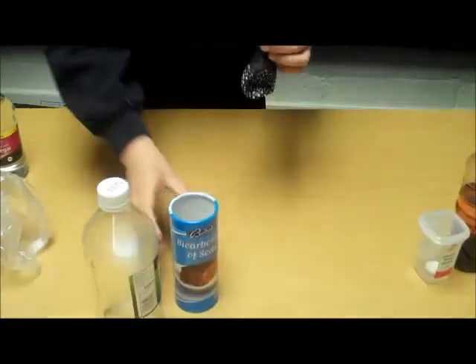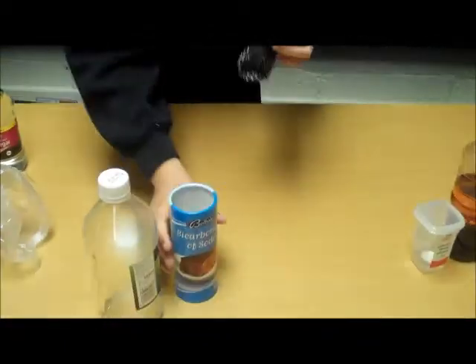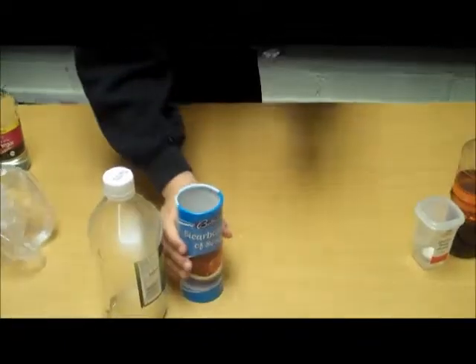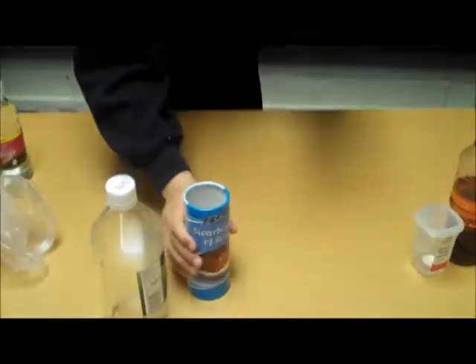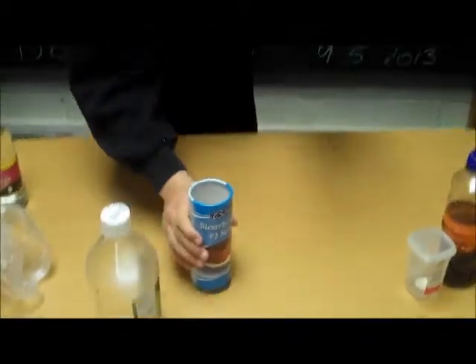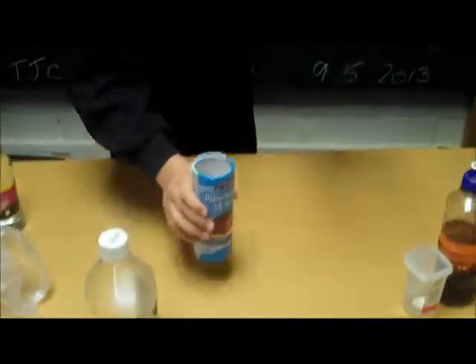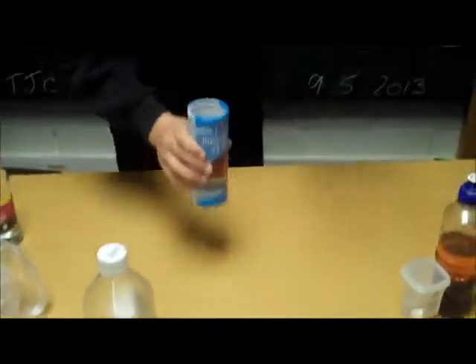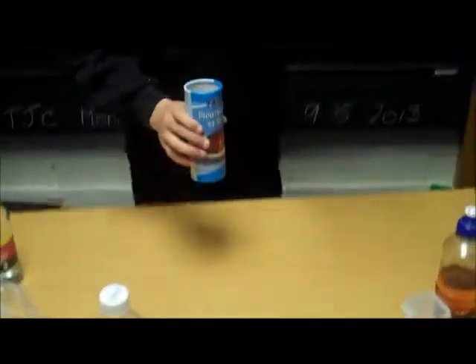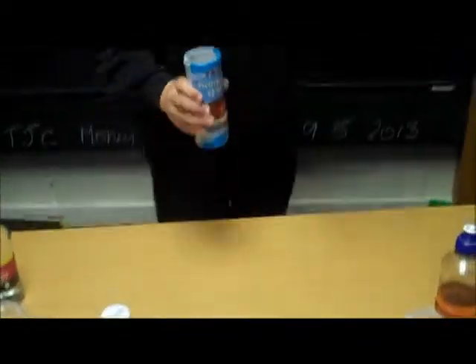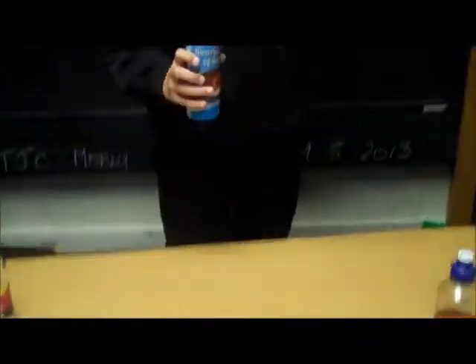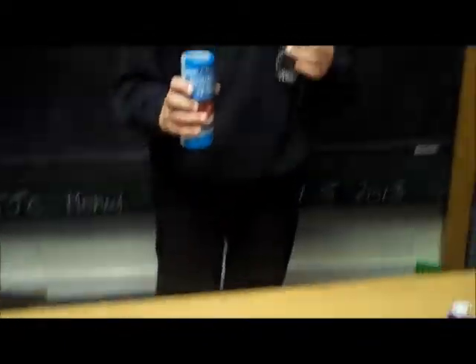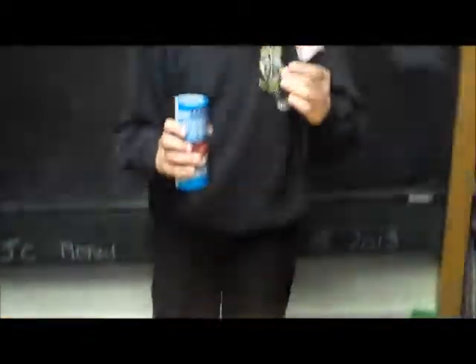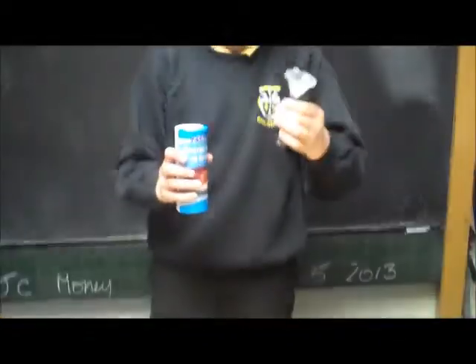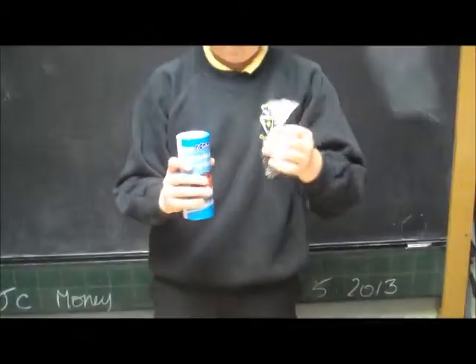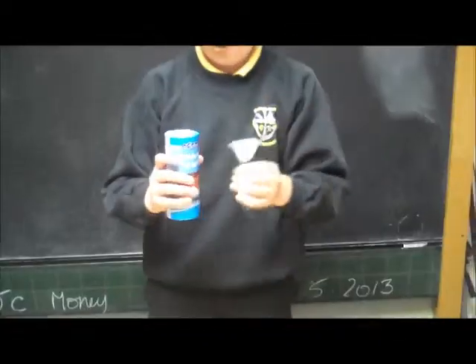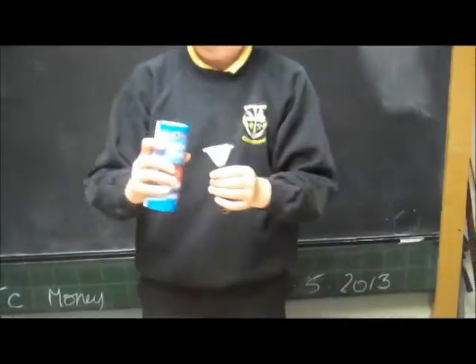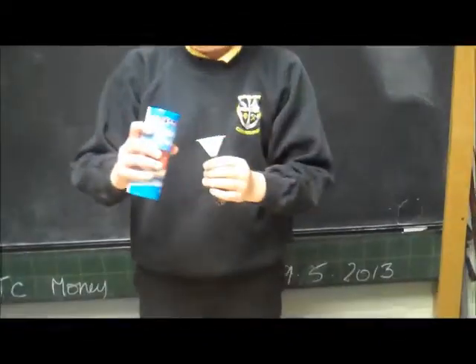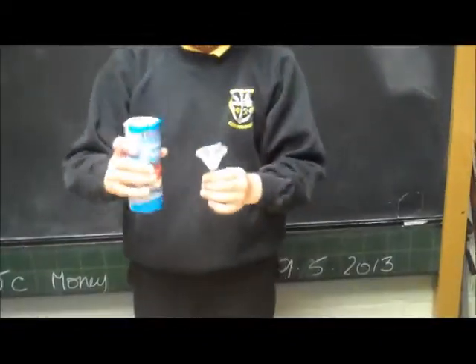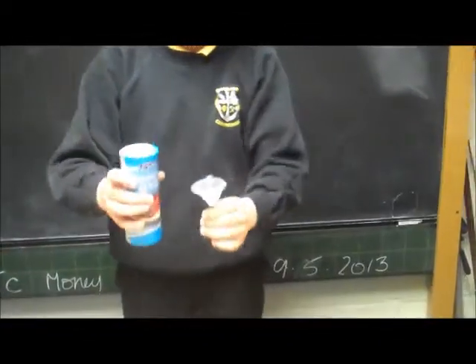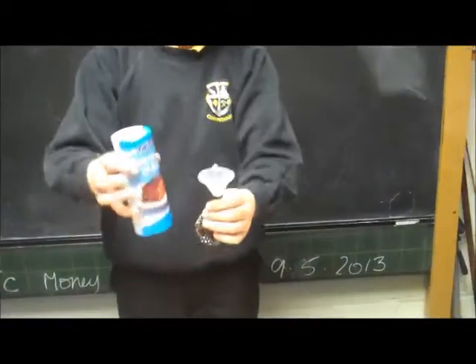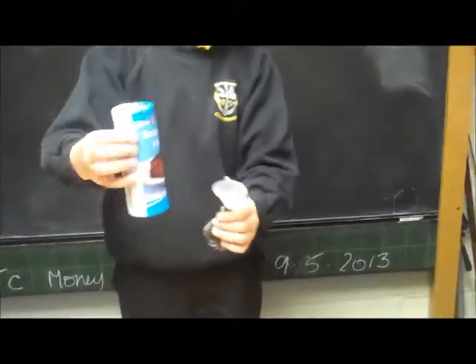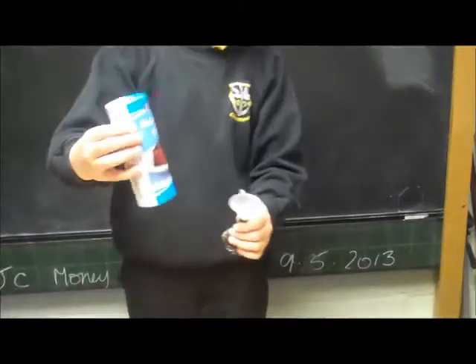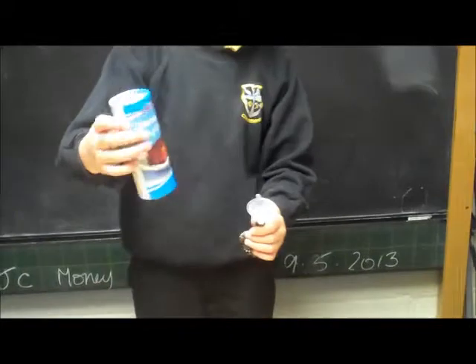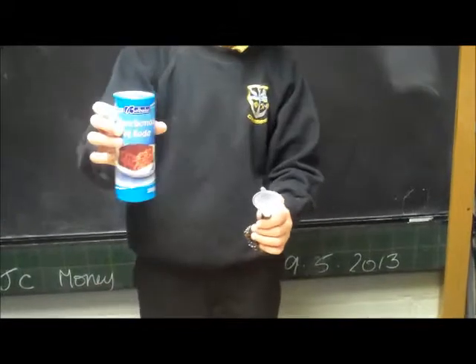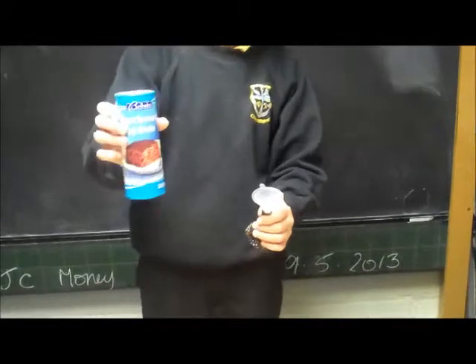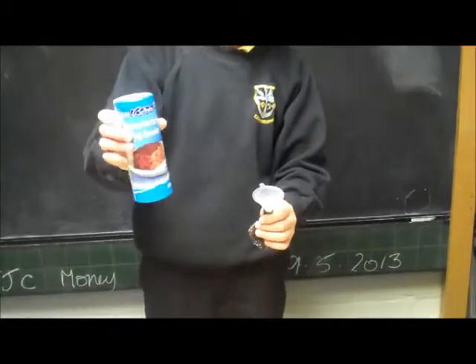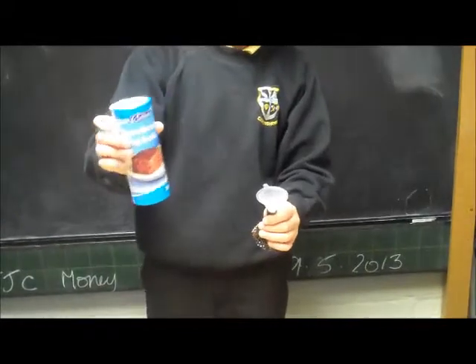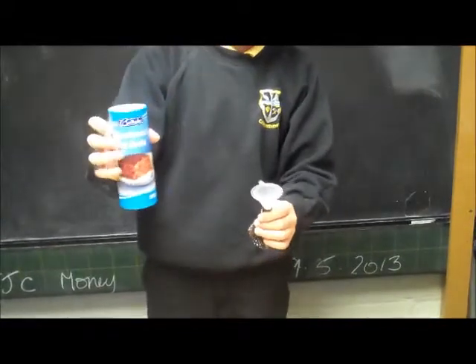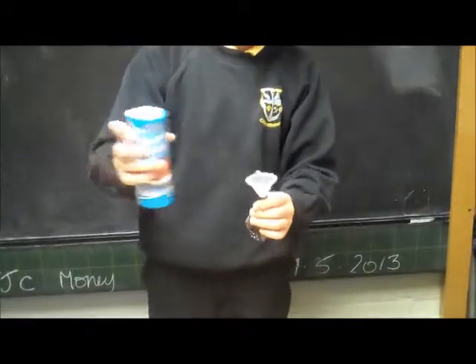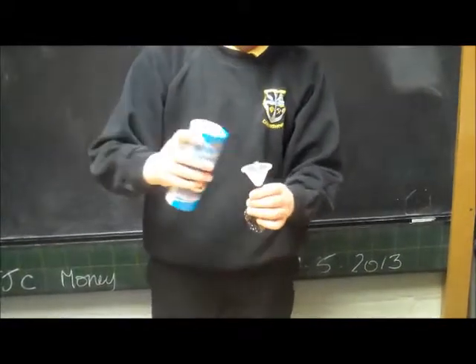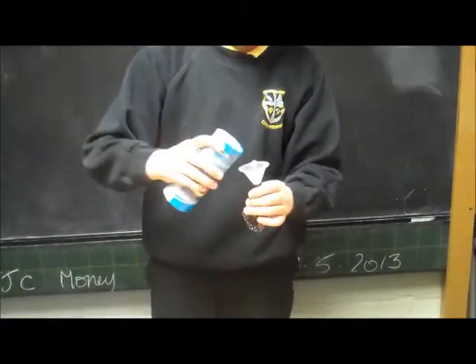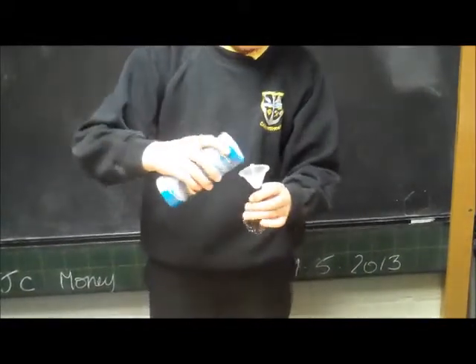I'll put a funnel into a balloon and I'm going to pour this baking soda into it.